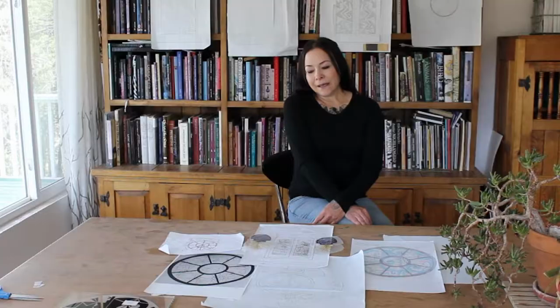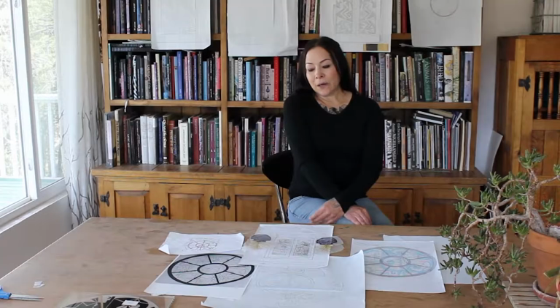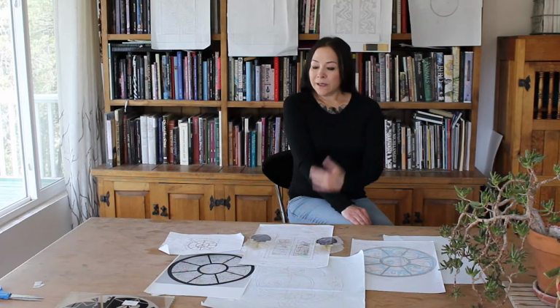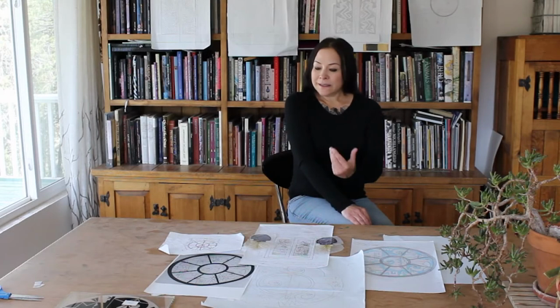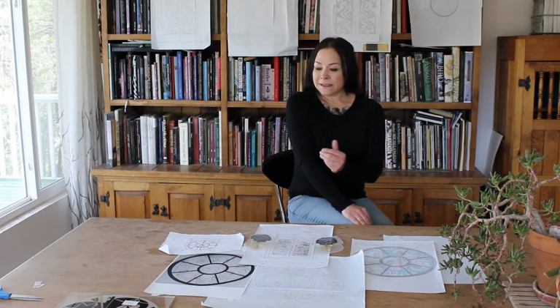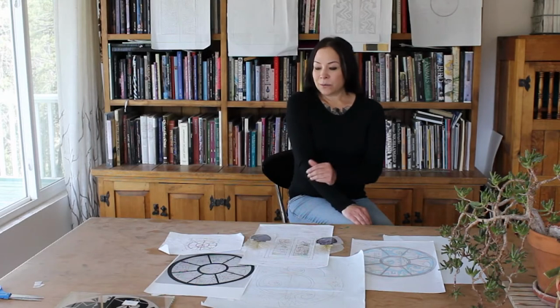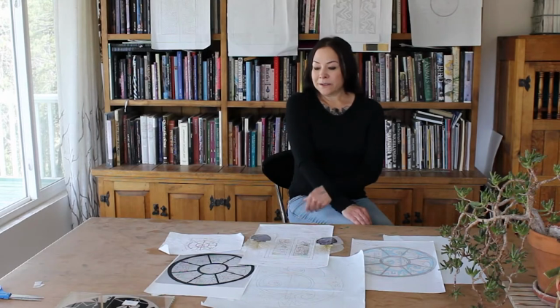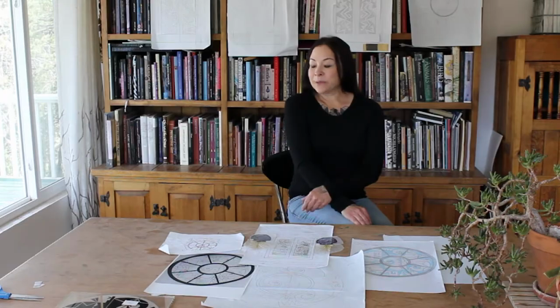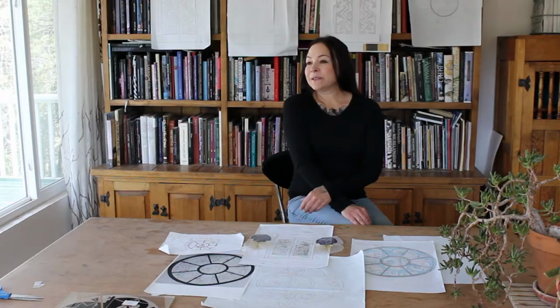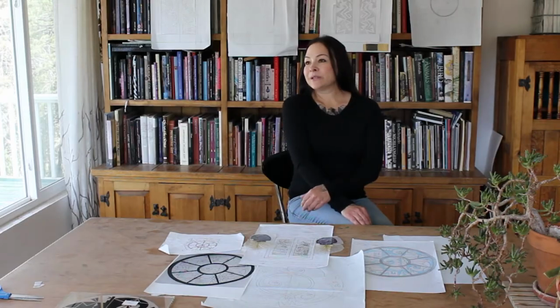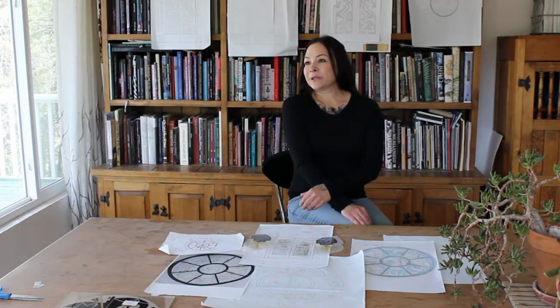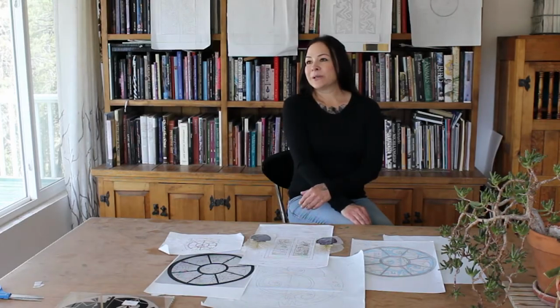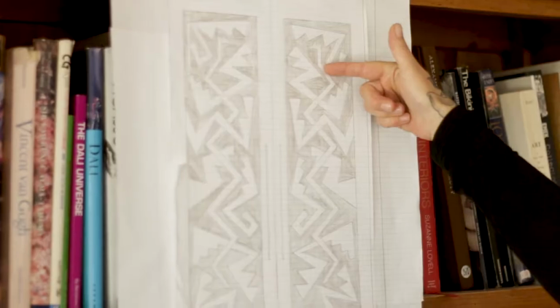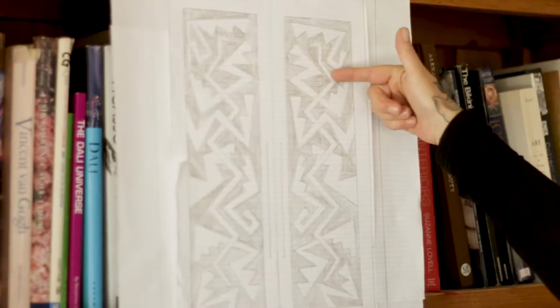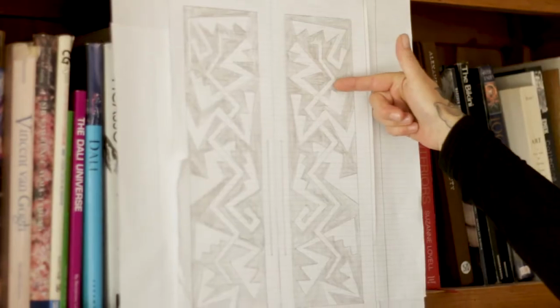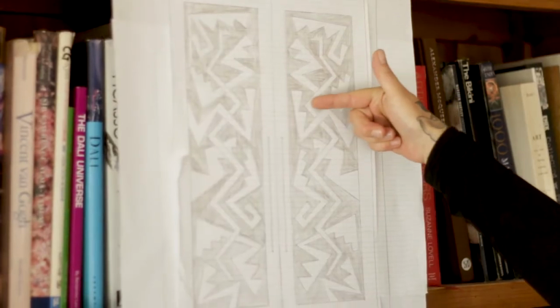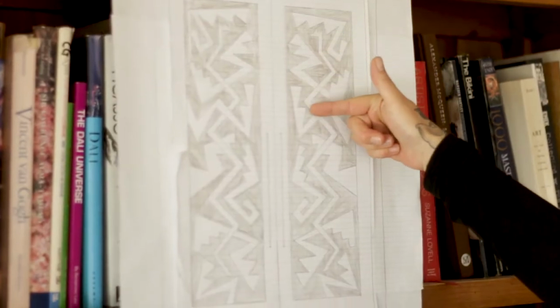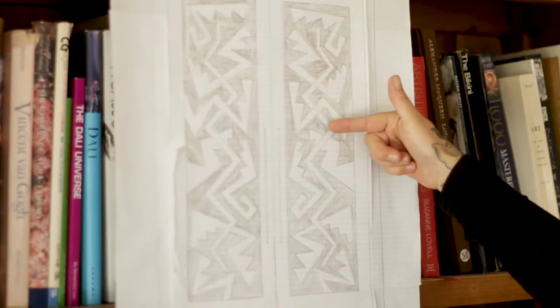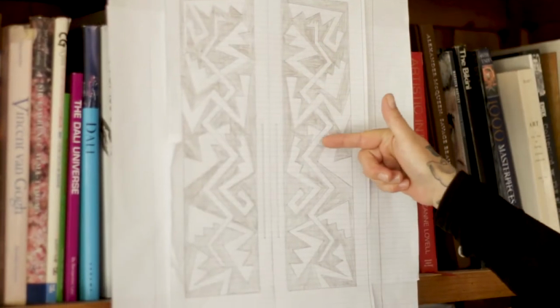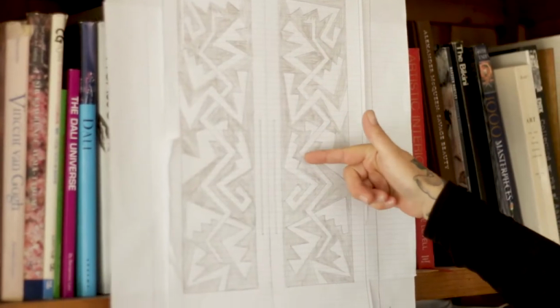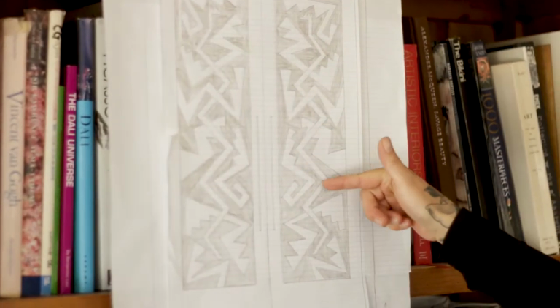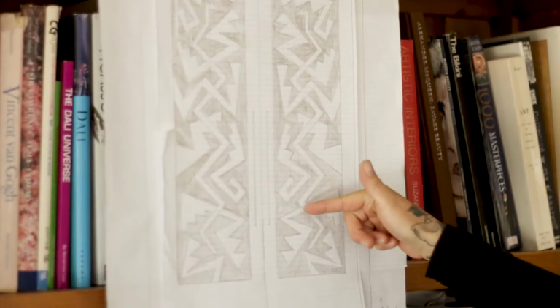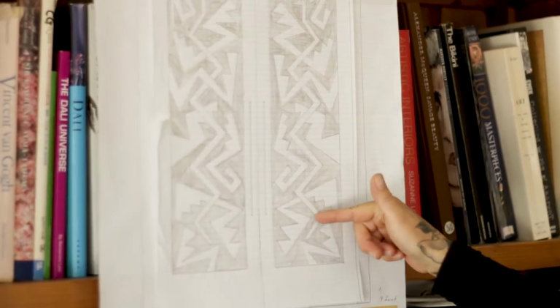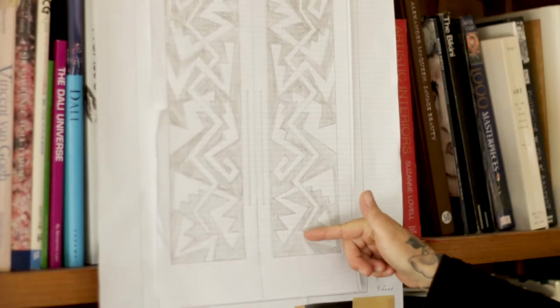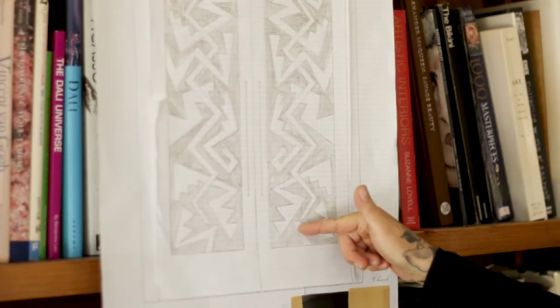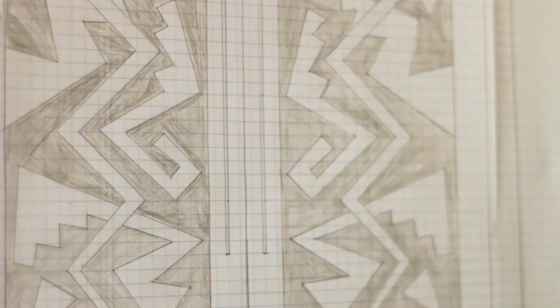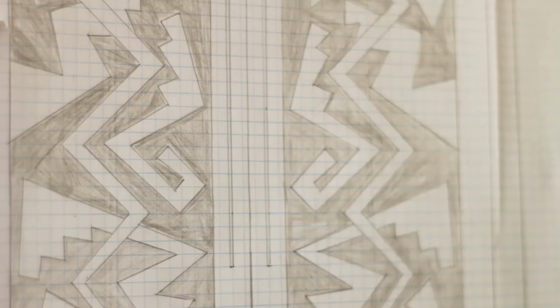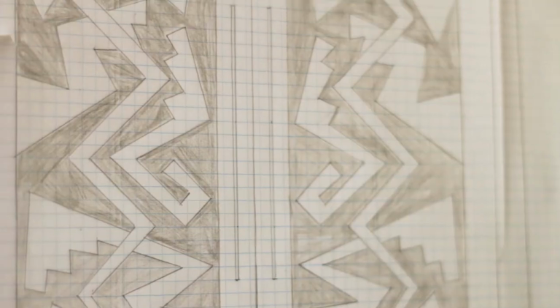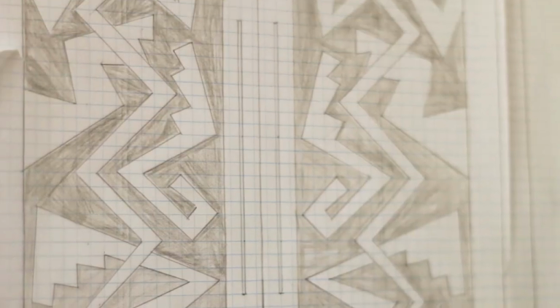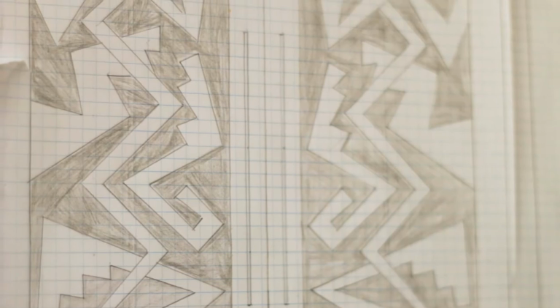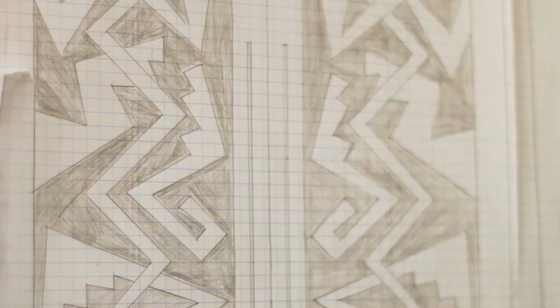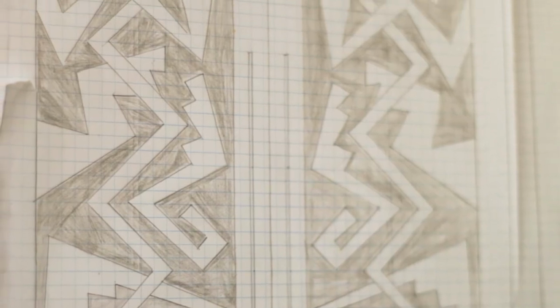I wanted this water serpent to look more abstract, and so my goal was to simplify it.